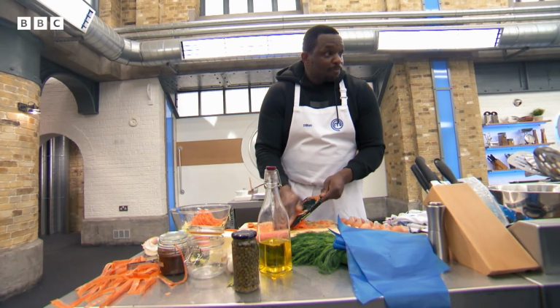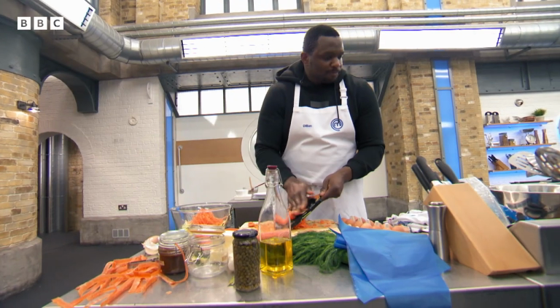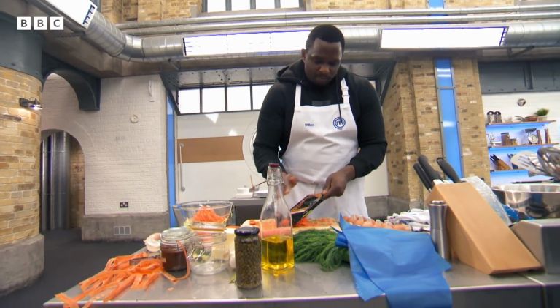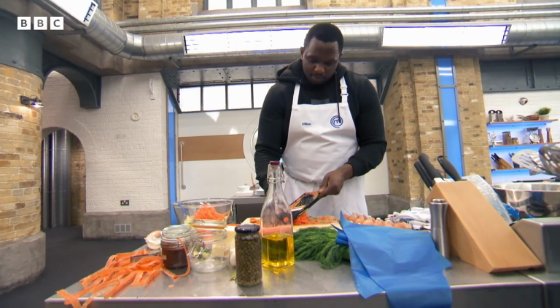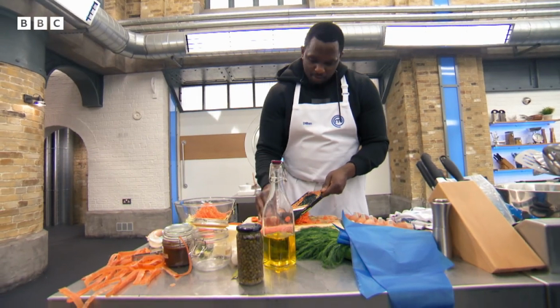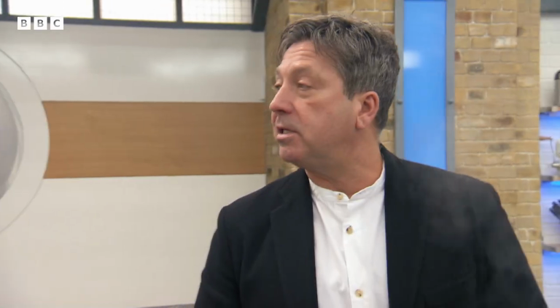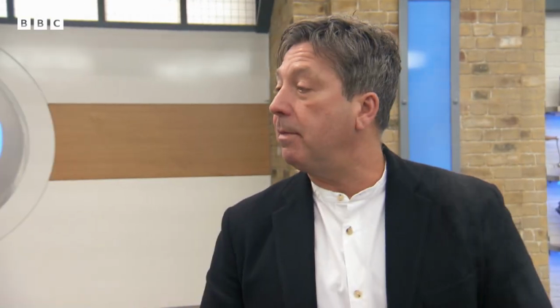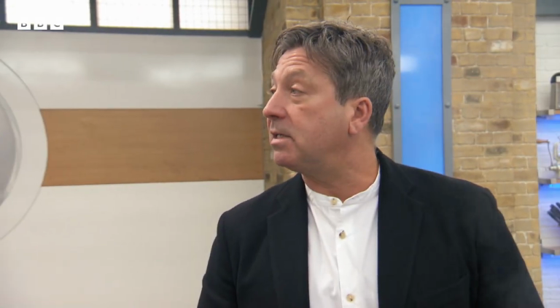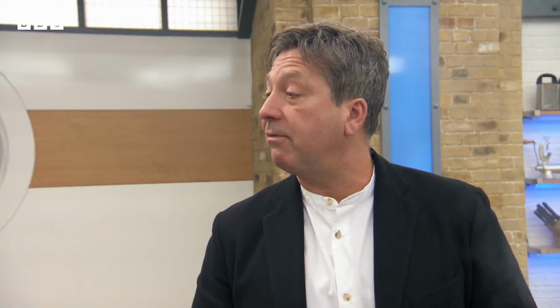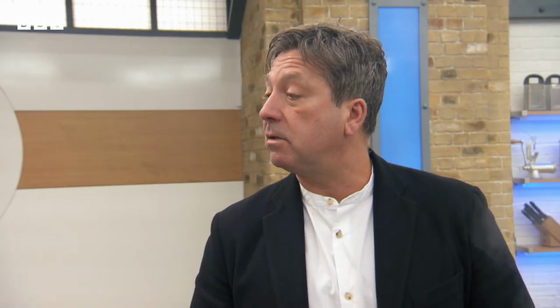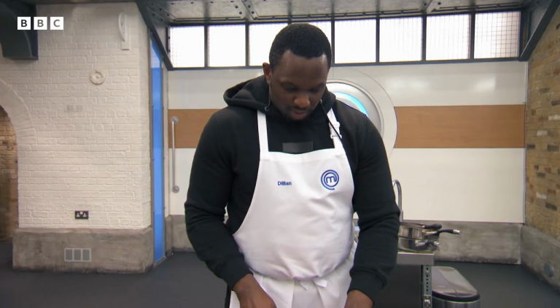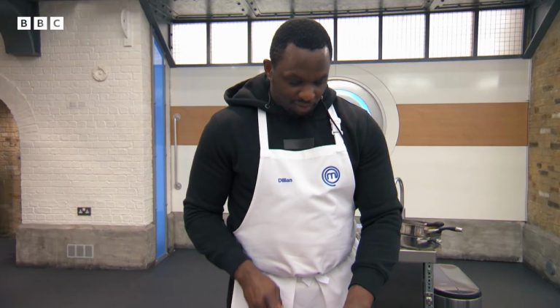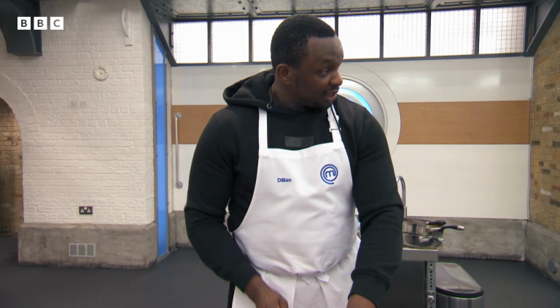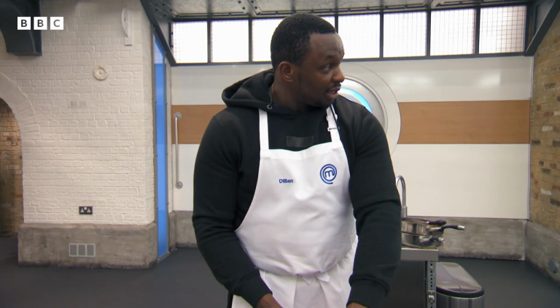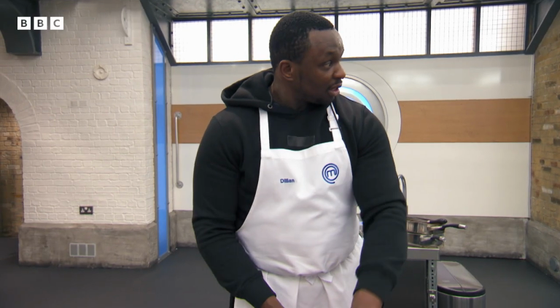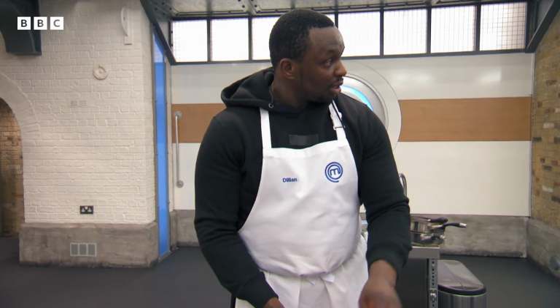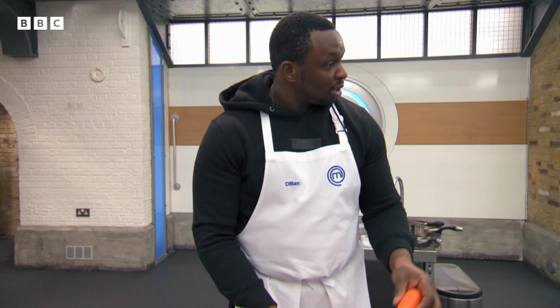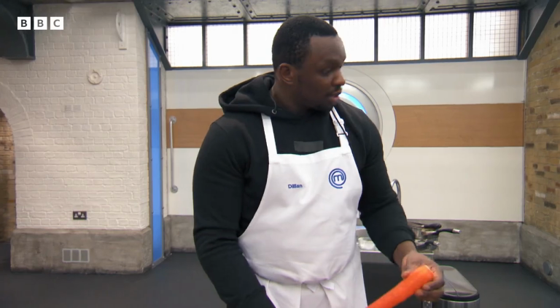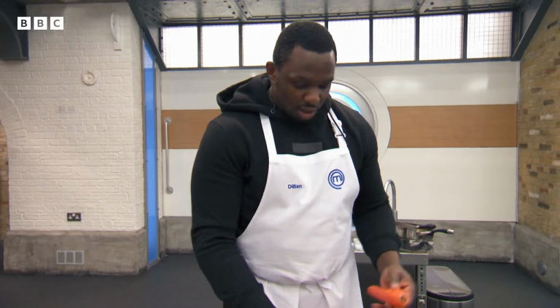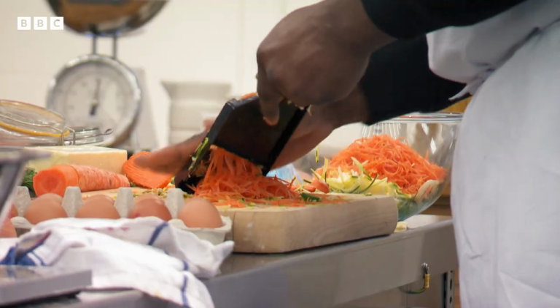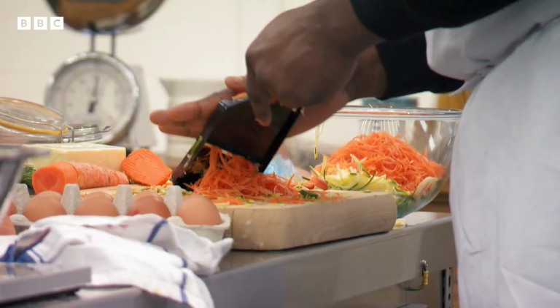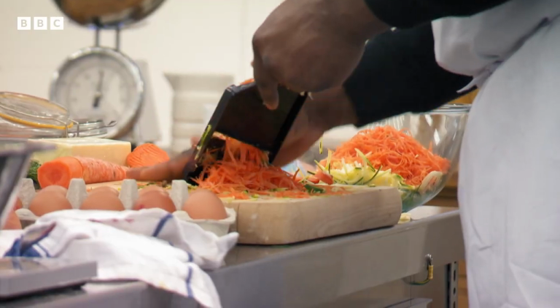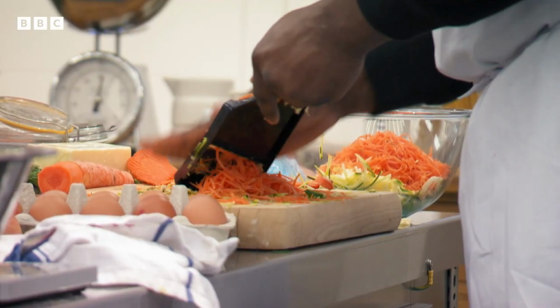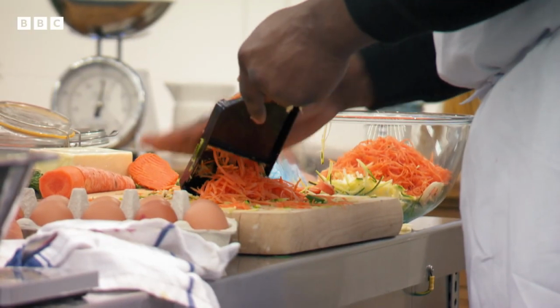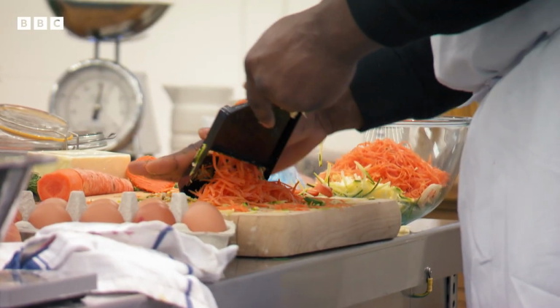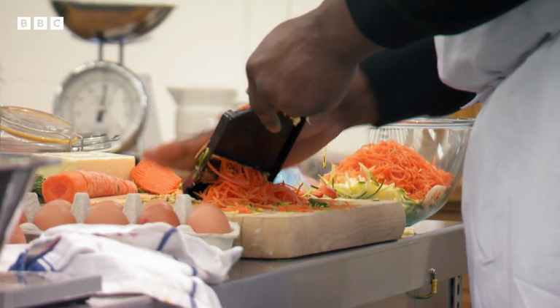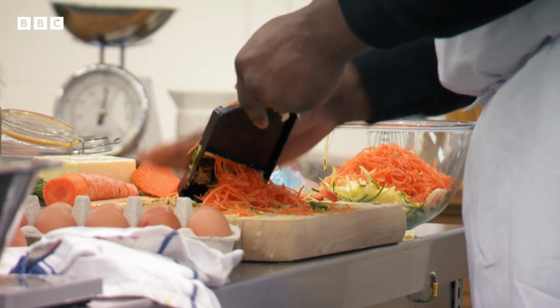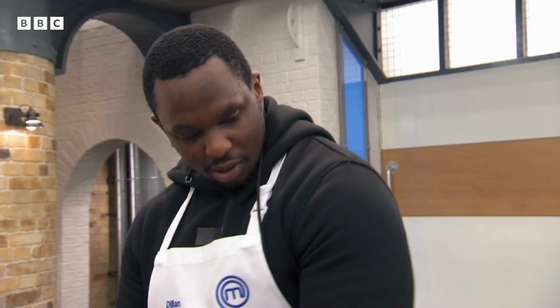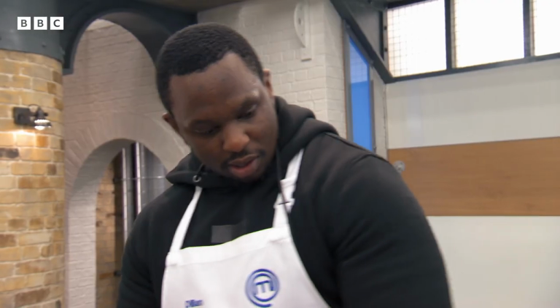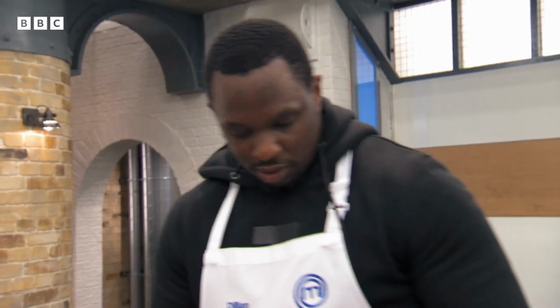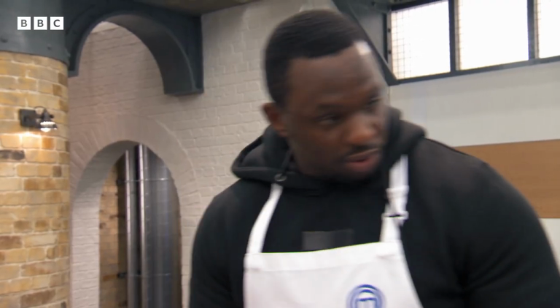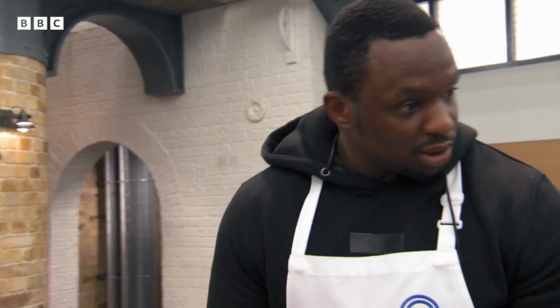You have about 13 minutes left. 13? Lucky 13. All right, let's do this.